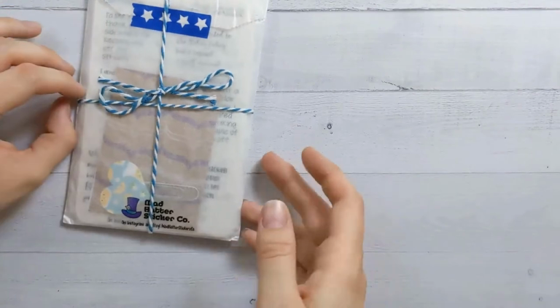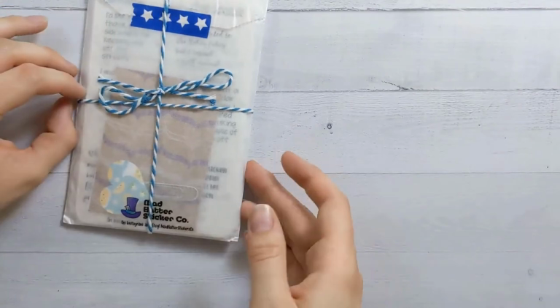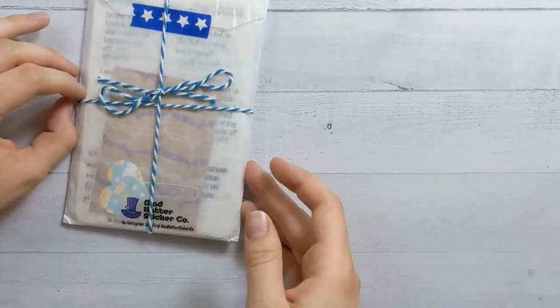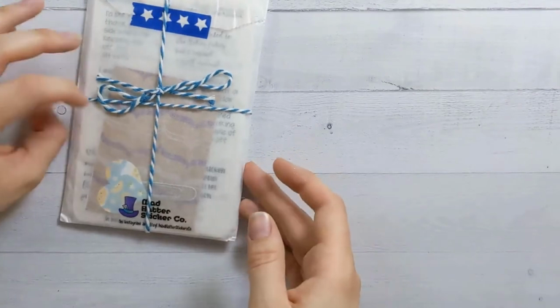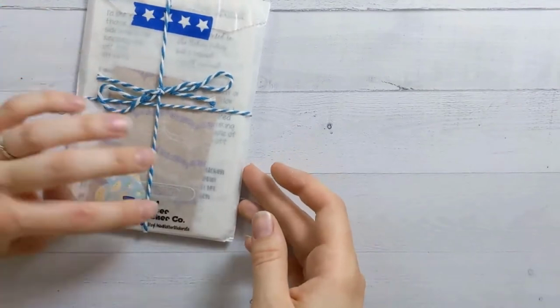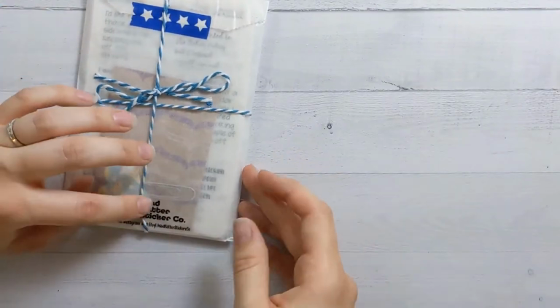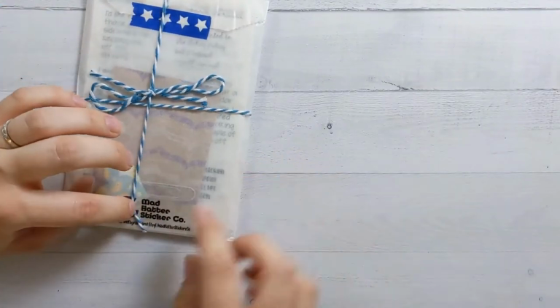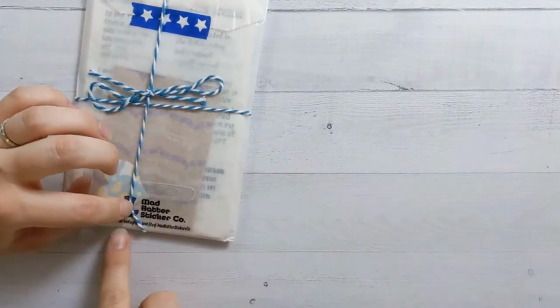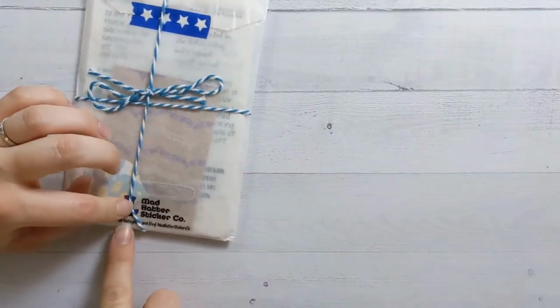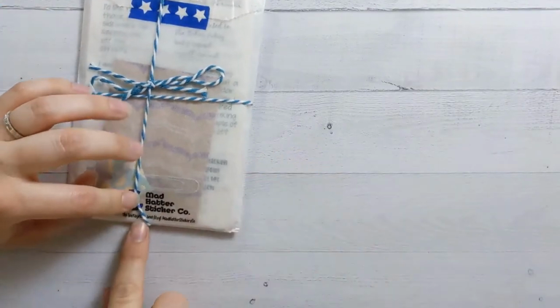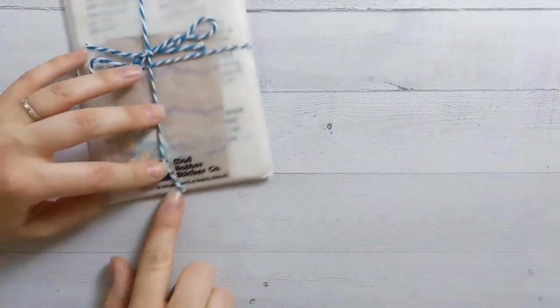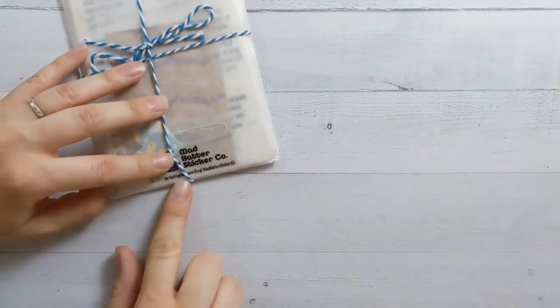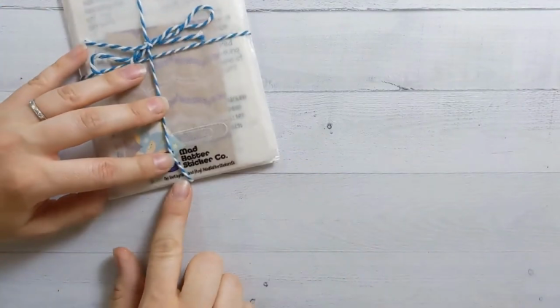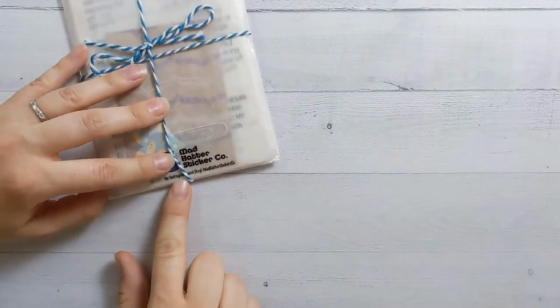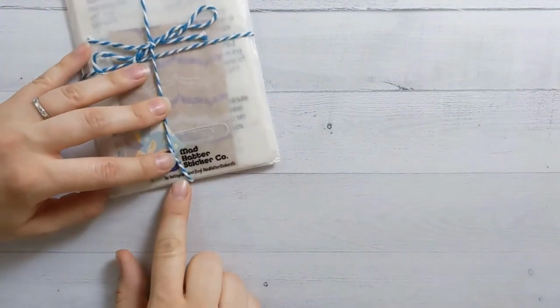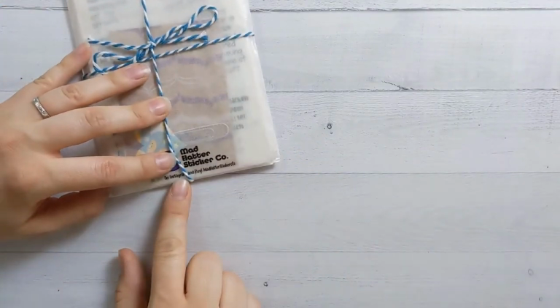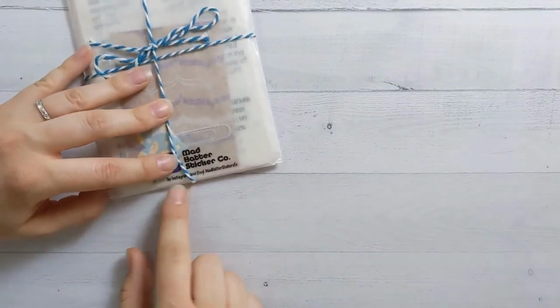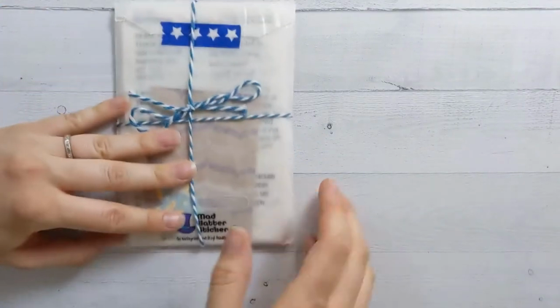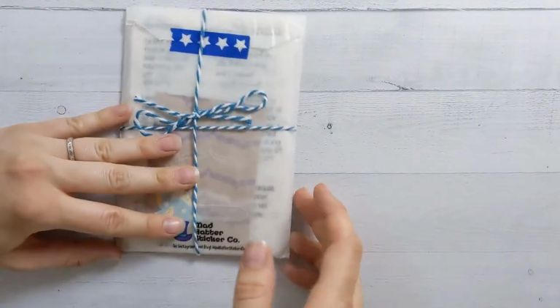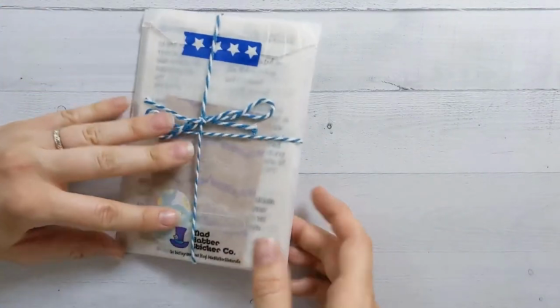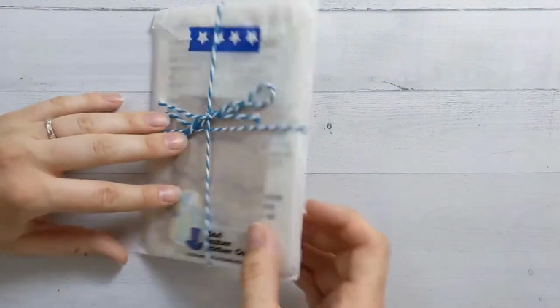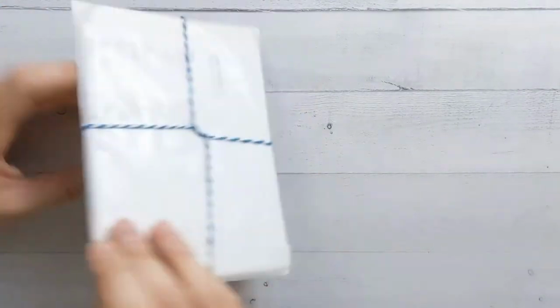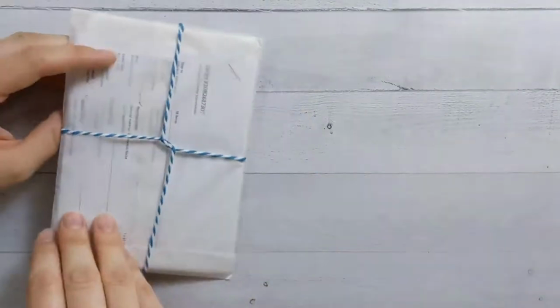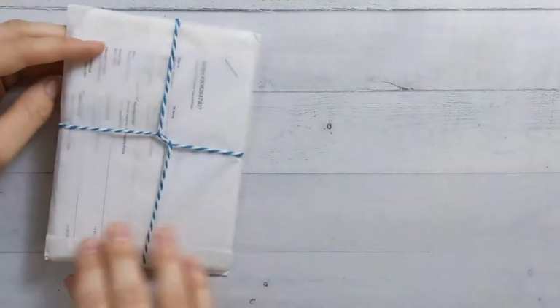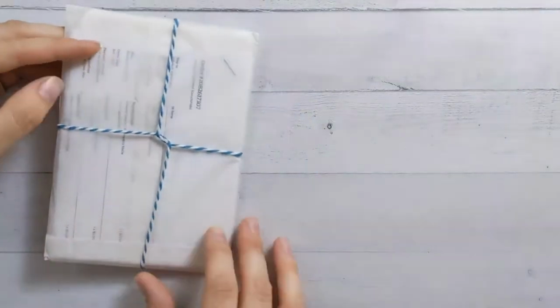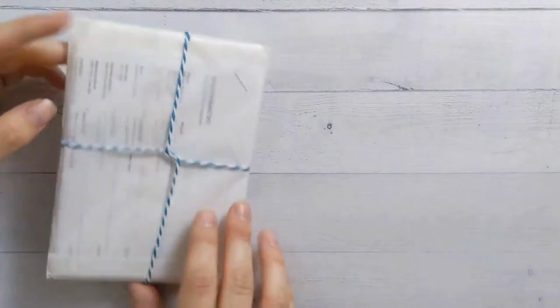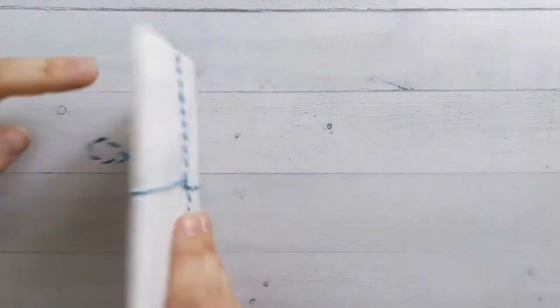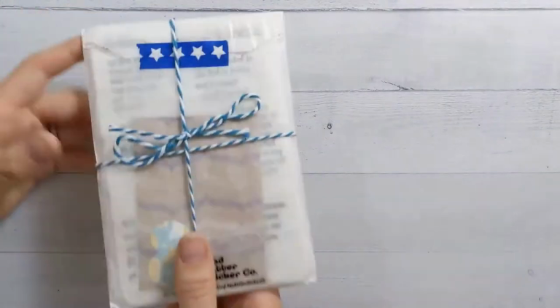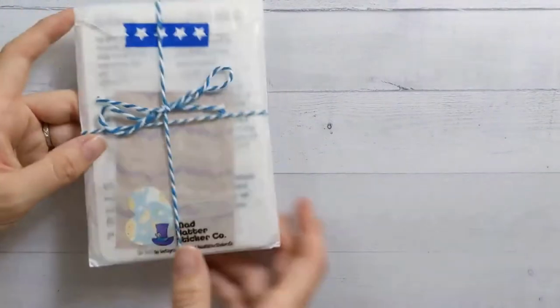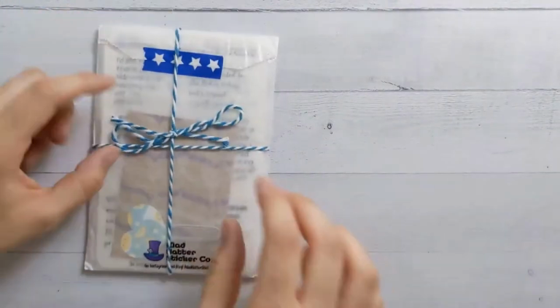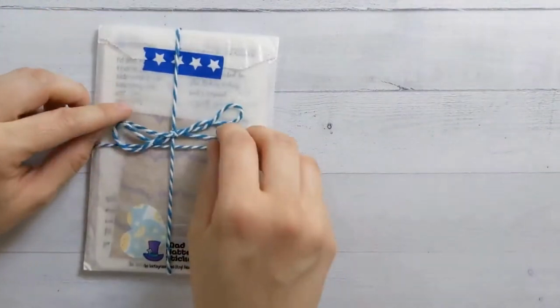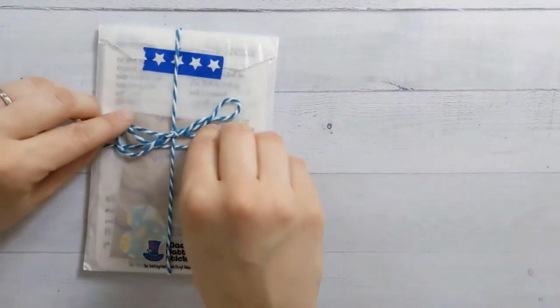I got a whole bunch of header stickers like I said. This is super cute with a little string and the washi tape. On Instagram and Etsy it's Mad Hatter Sticker Co.